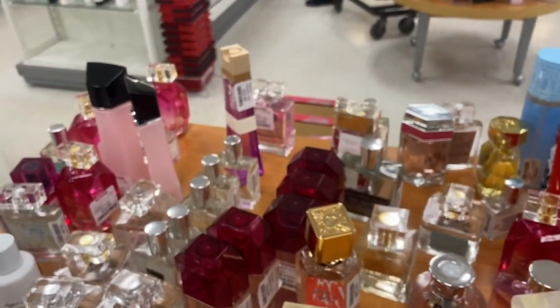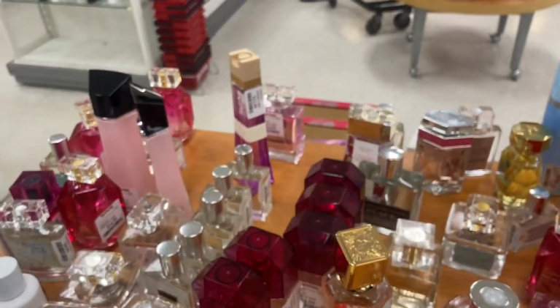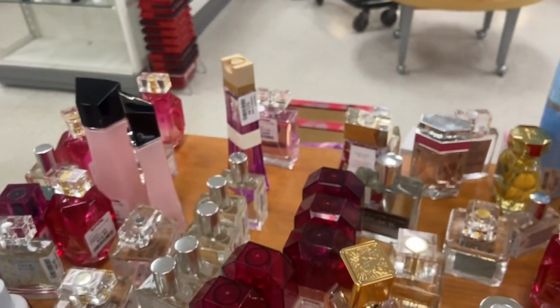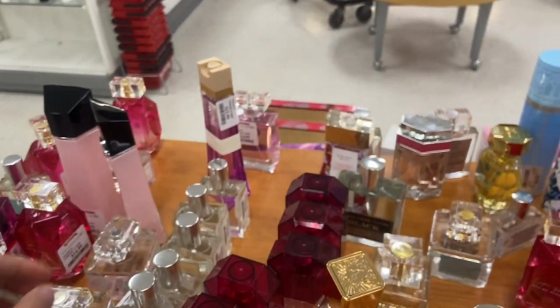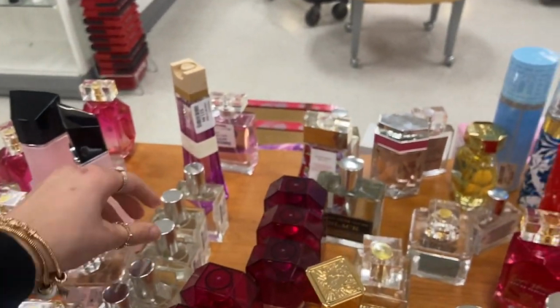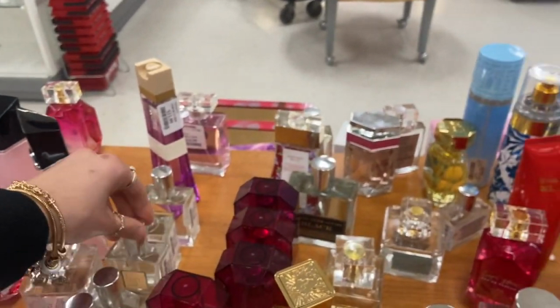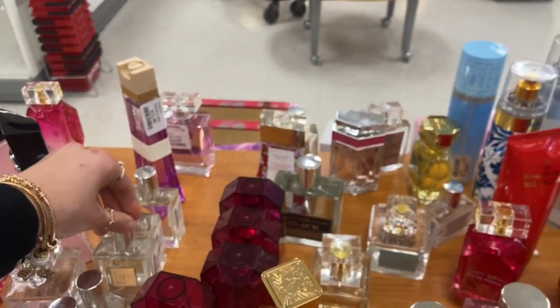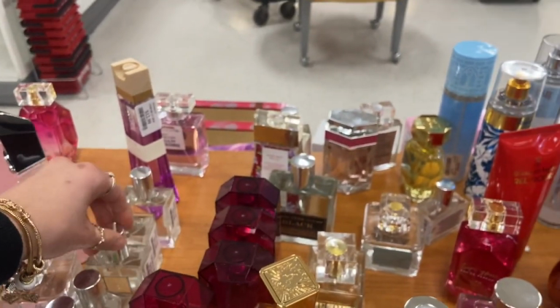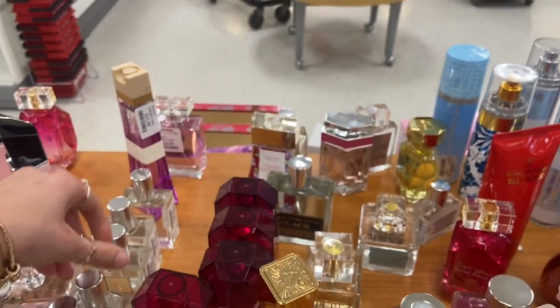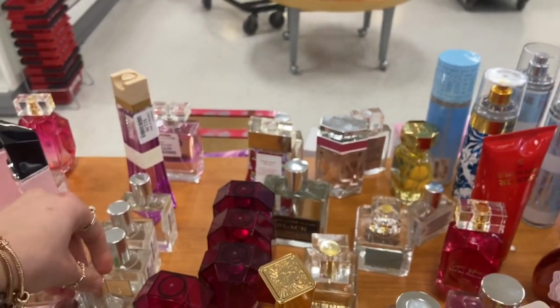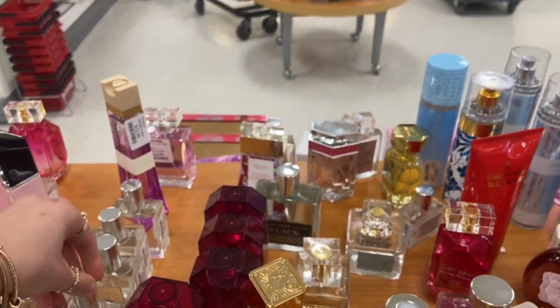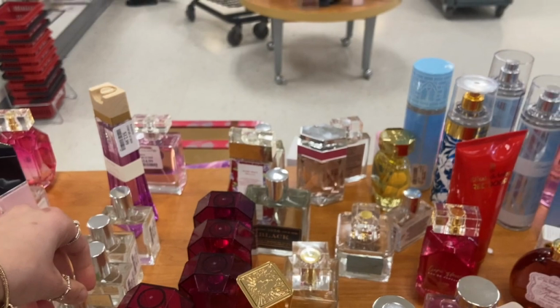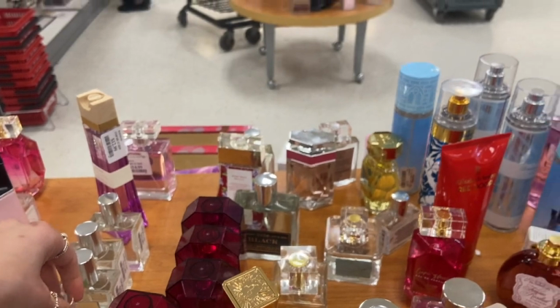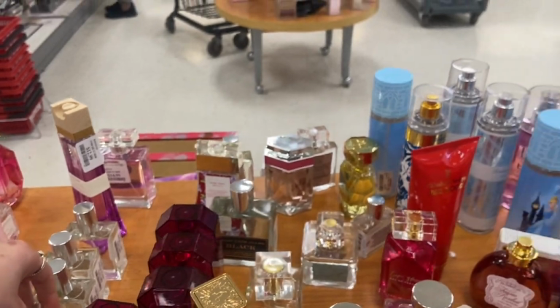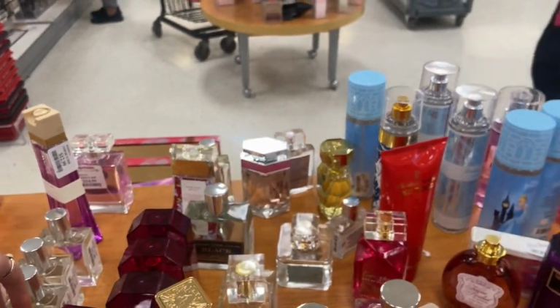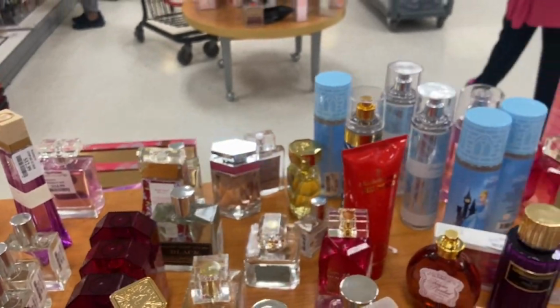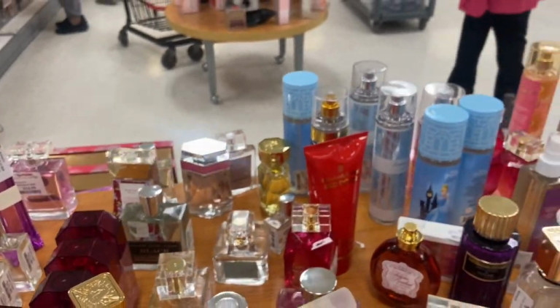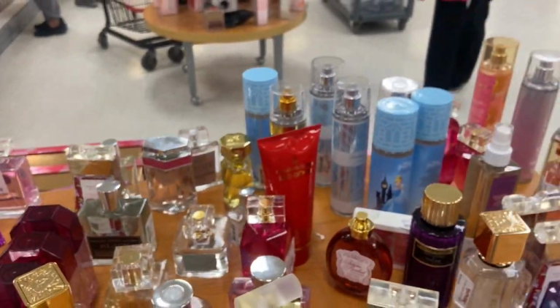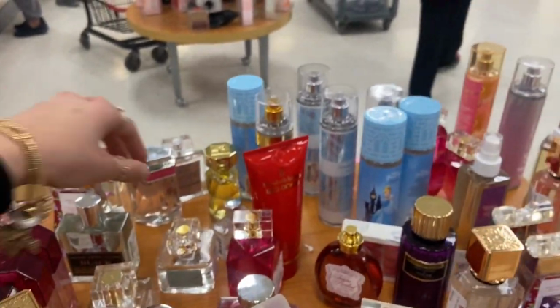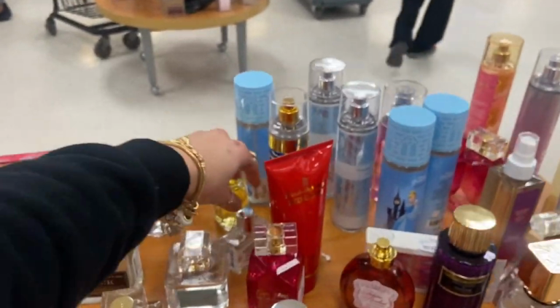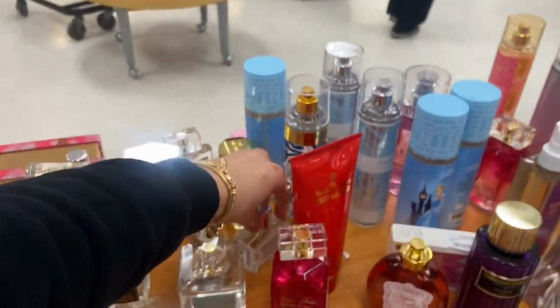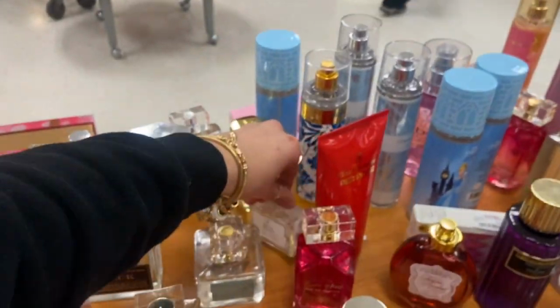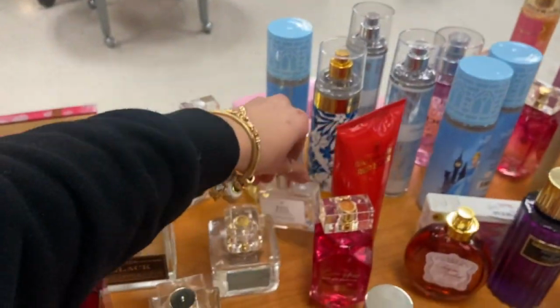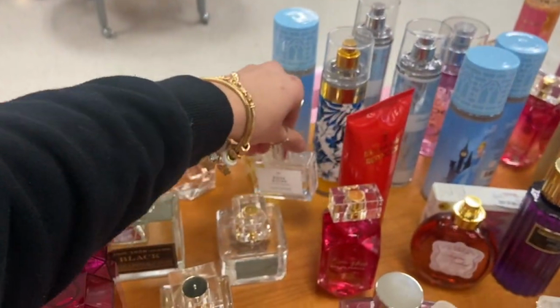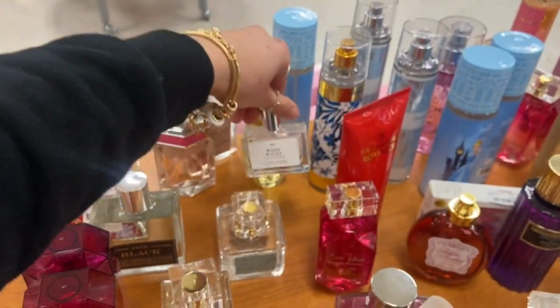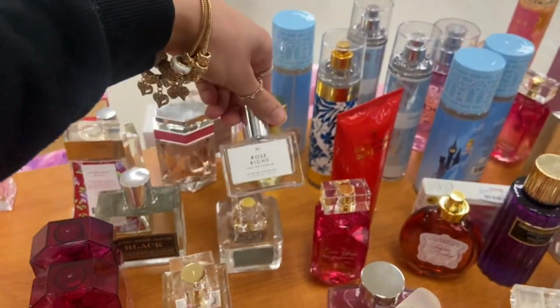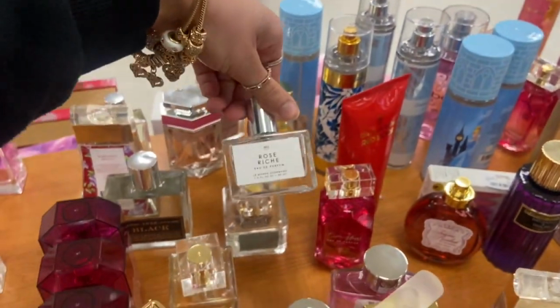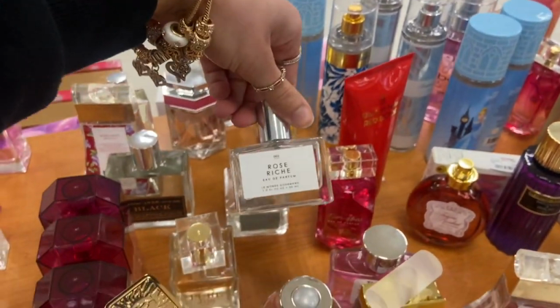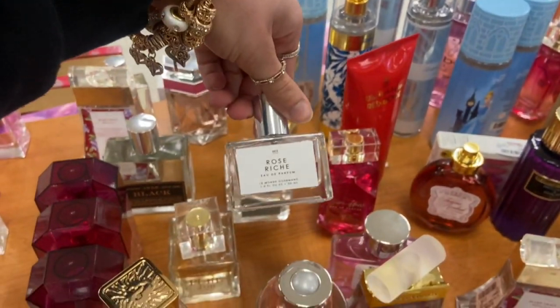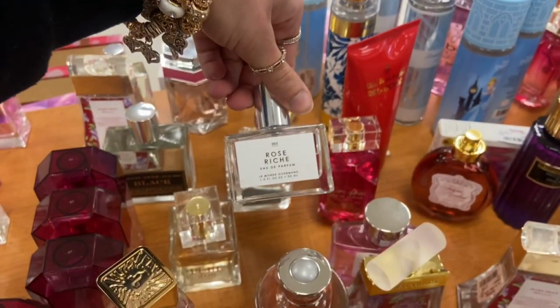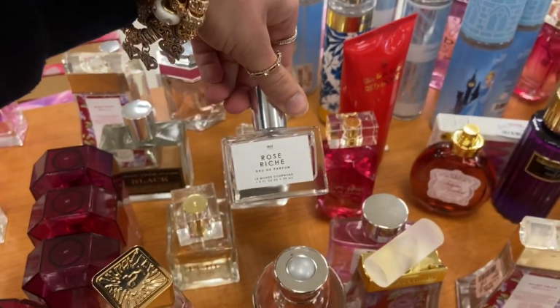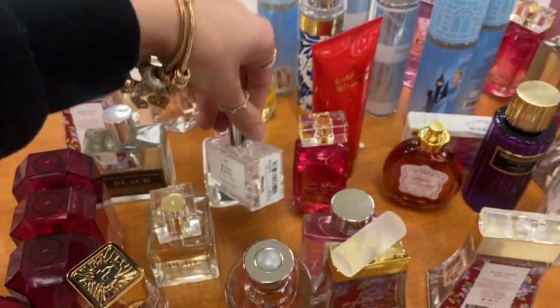I was hoping they would have this vanilla one that I saw last time, which I think it's right here — but no, it looks just like it though.